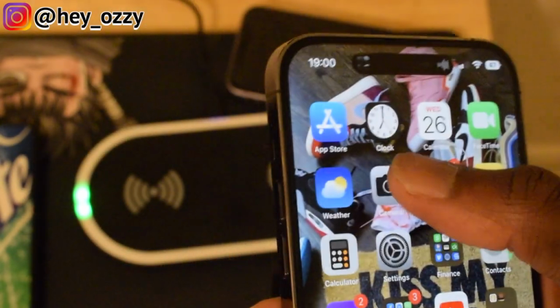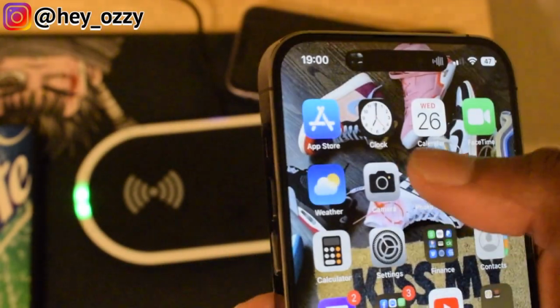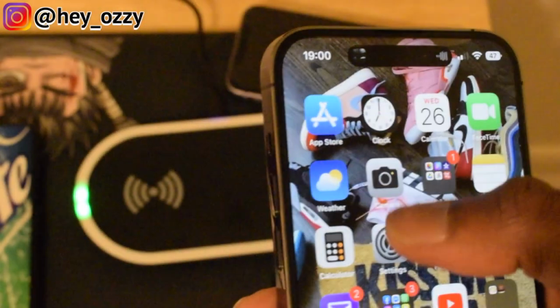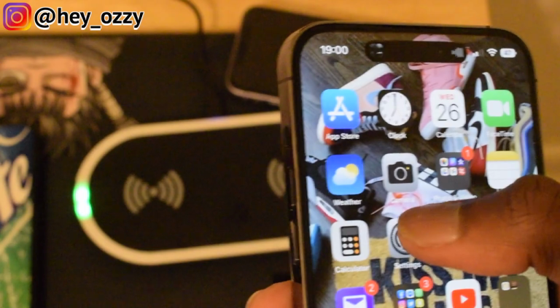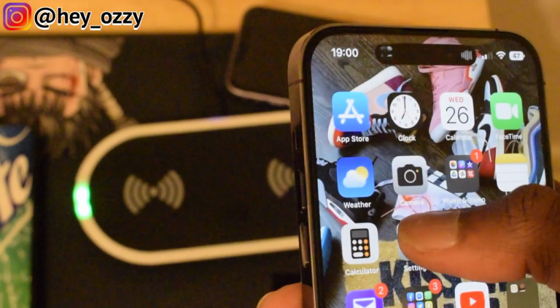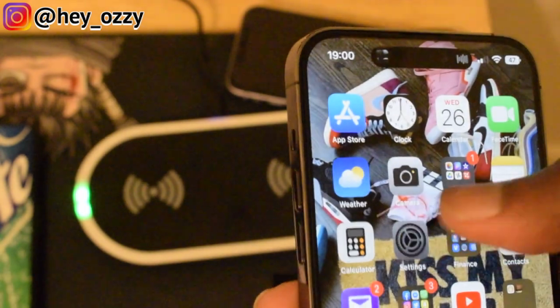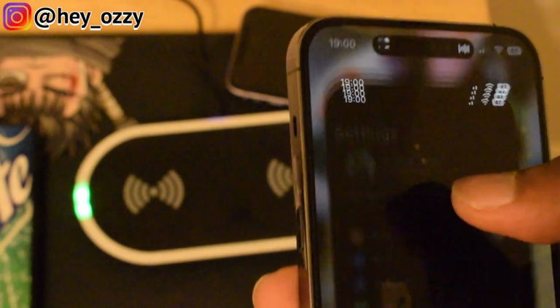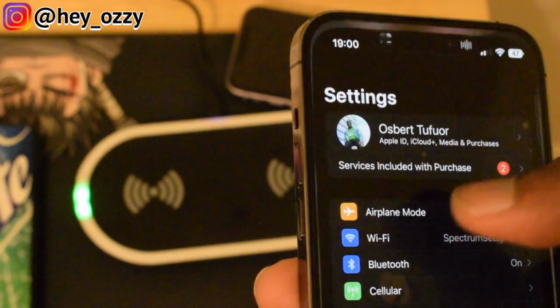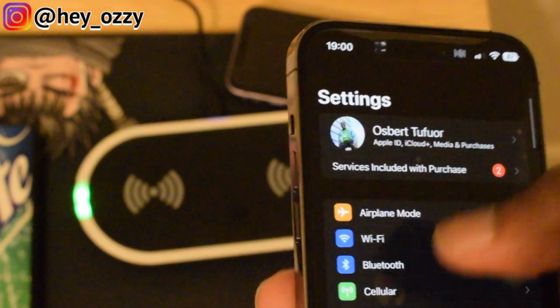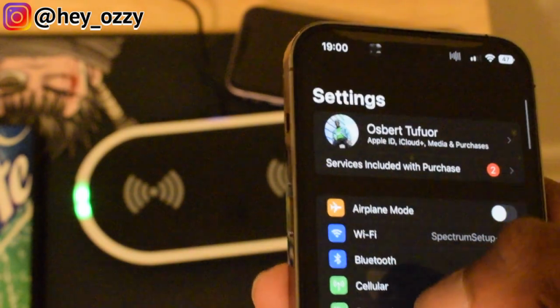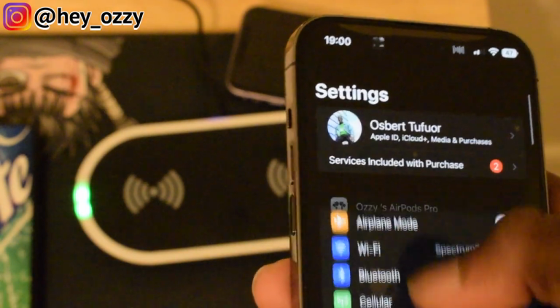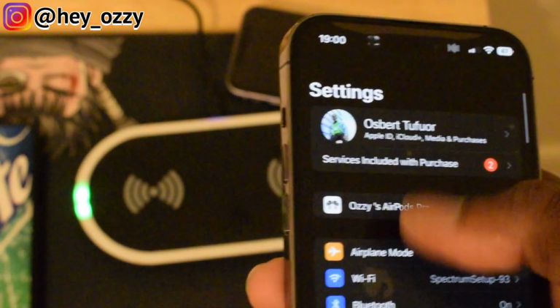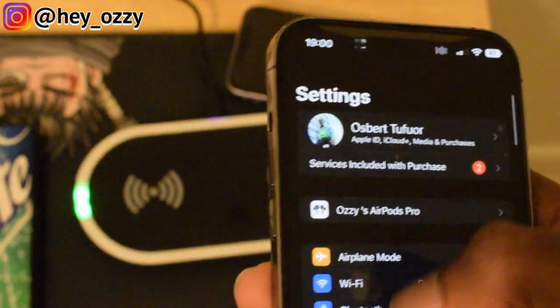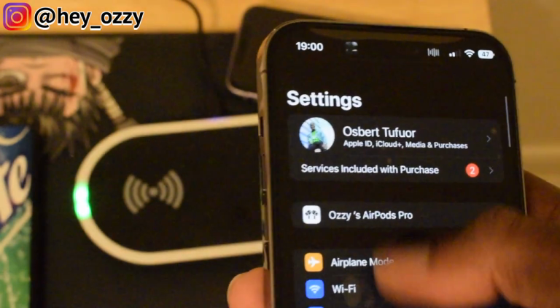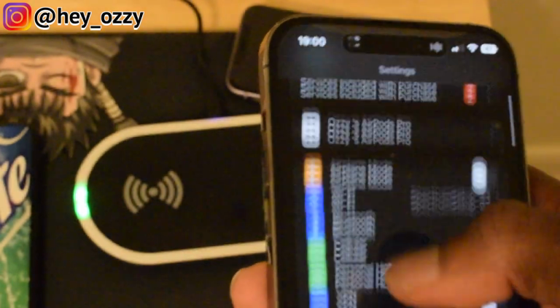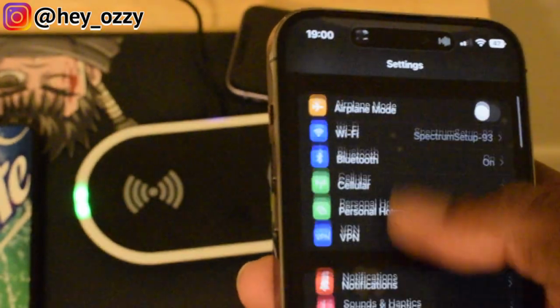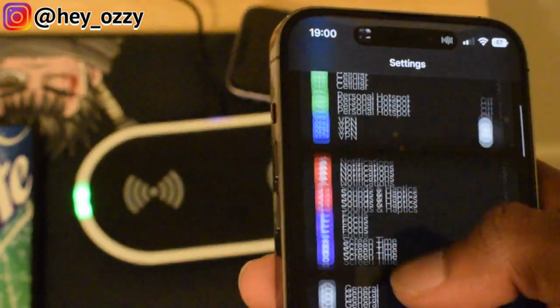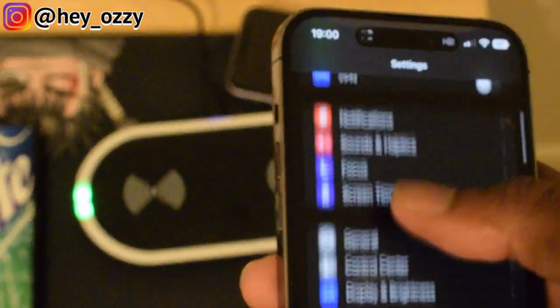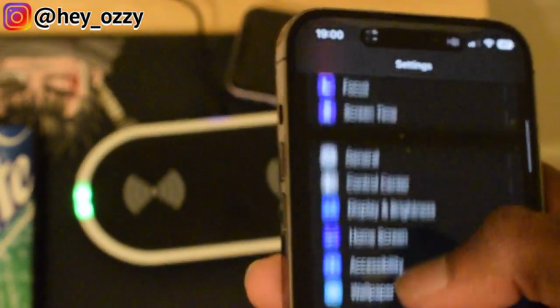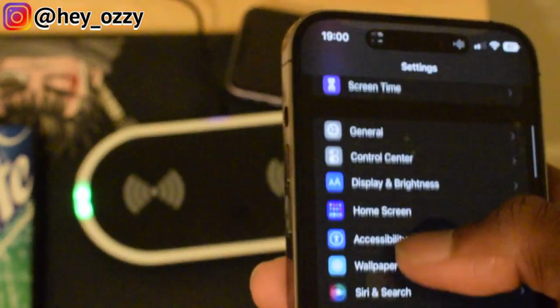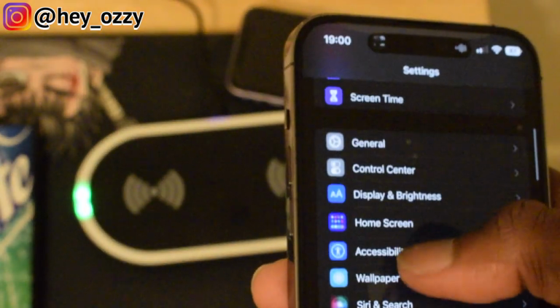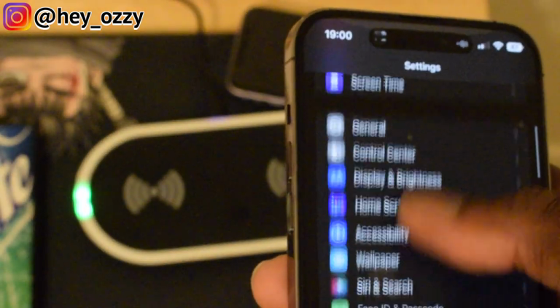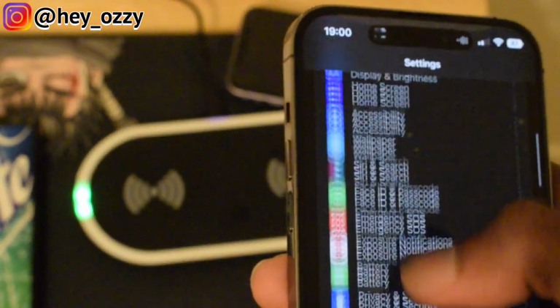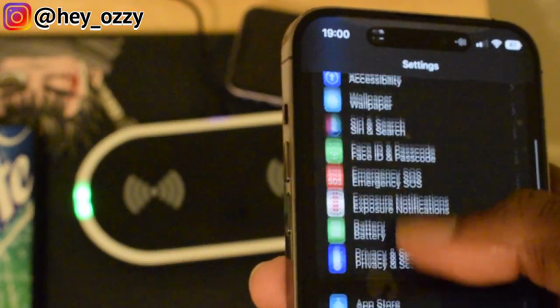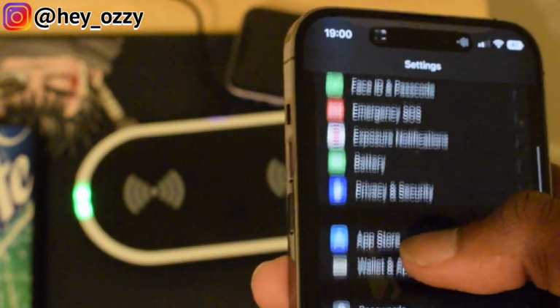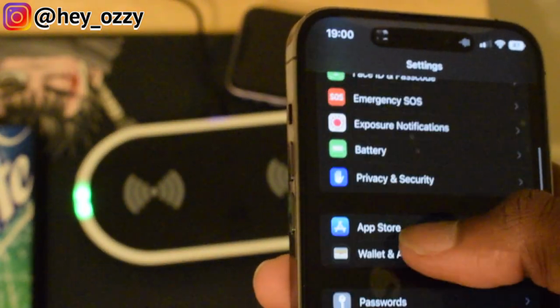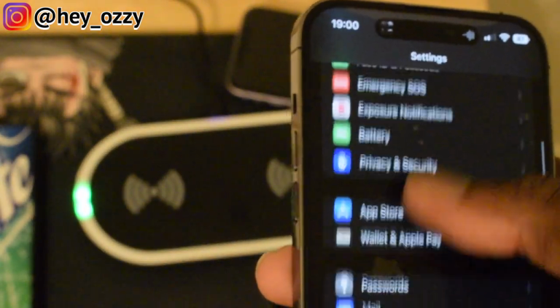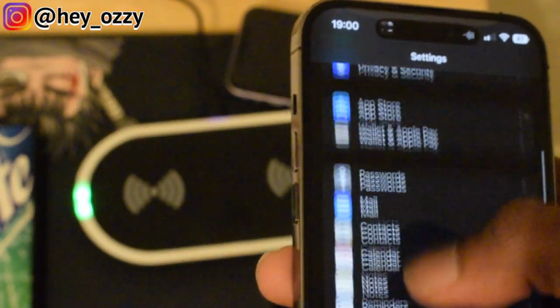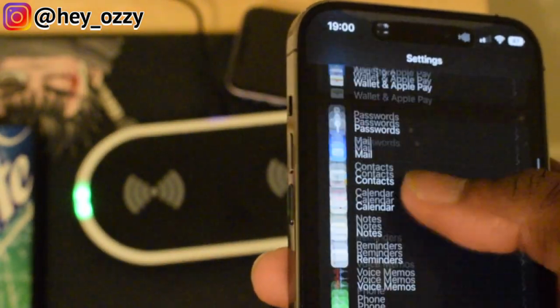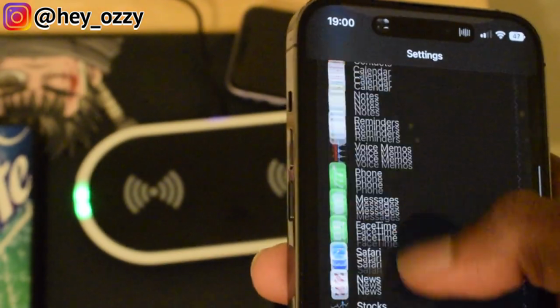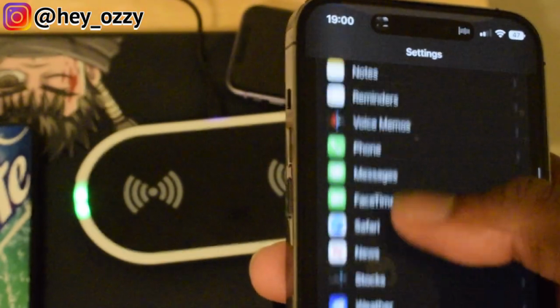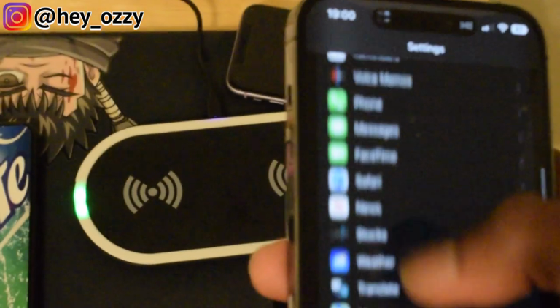The camera settings and modes — there's a lot of new stuff. Let me go ahead and open the camera.